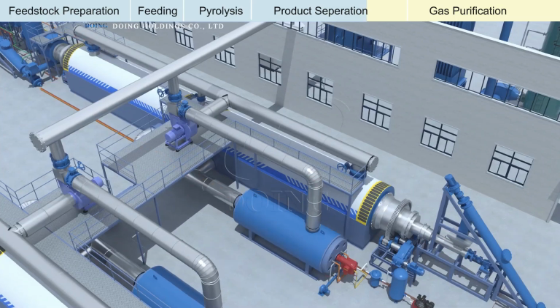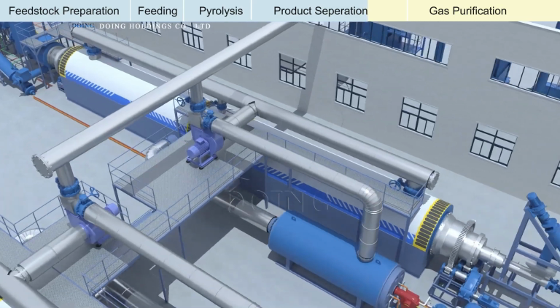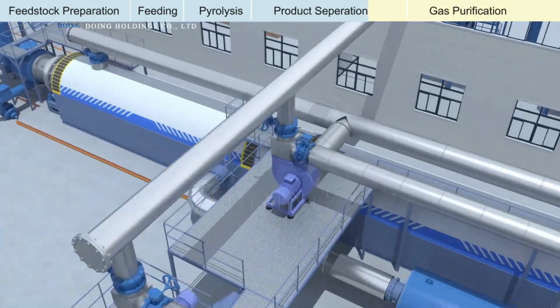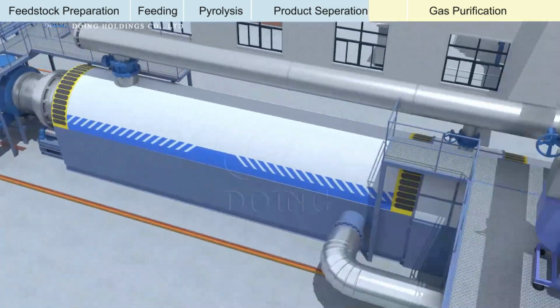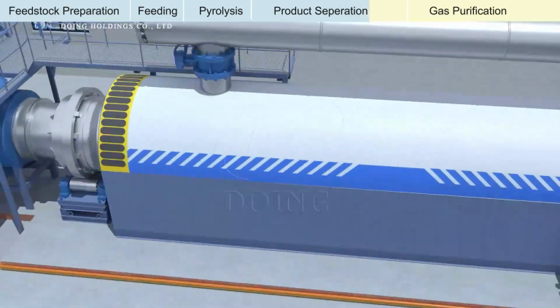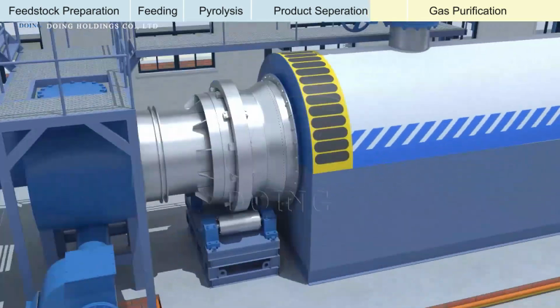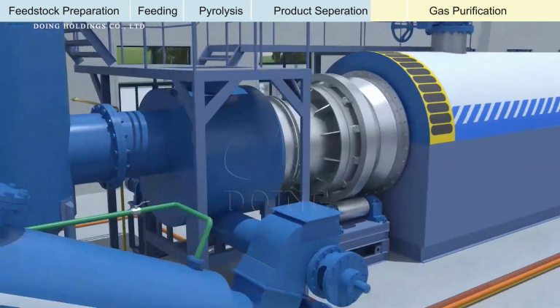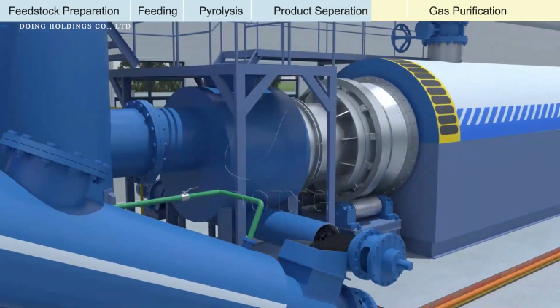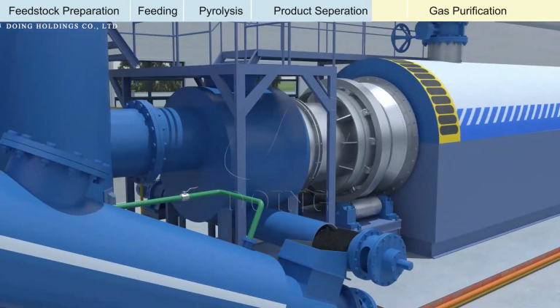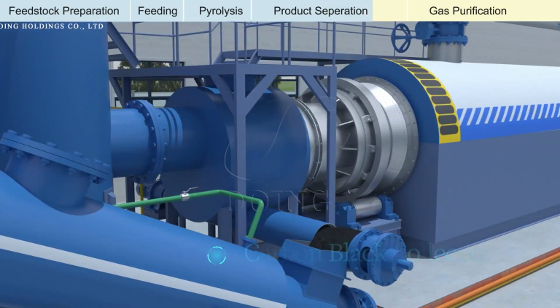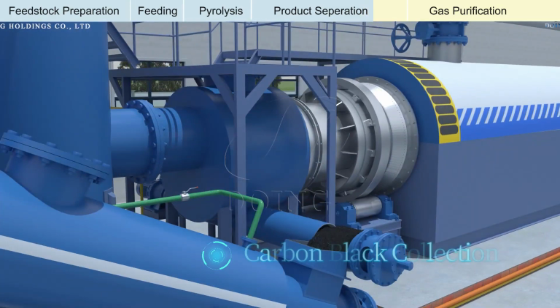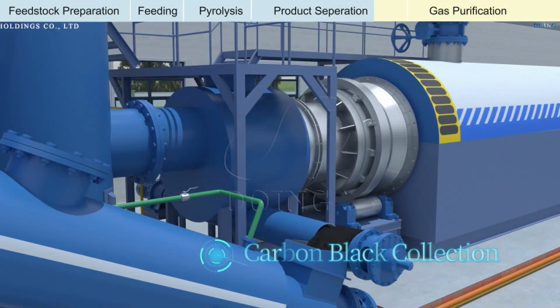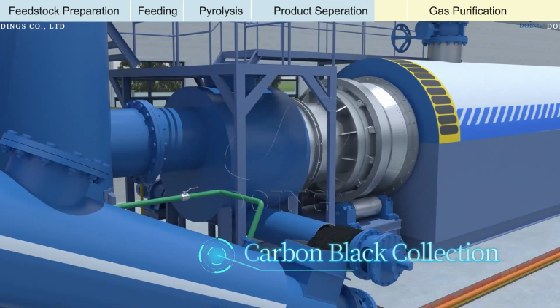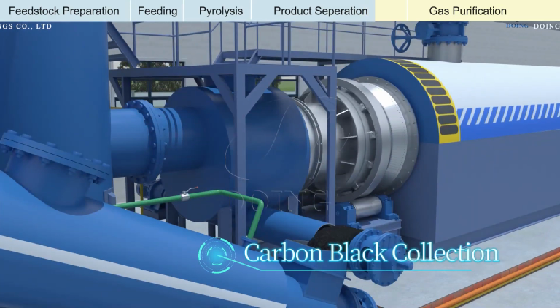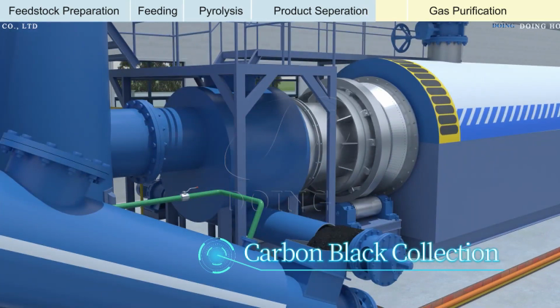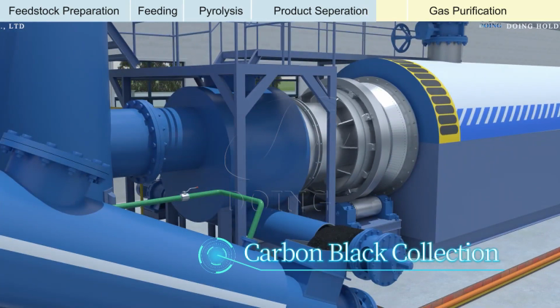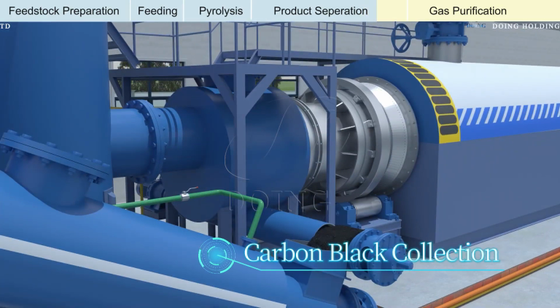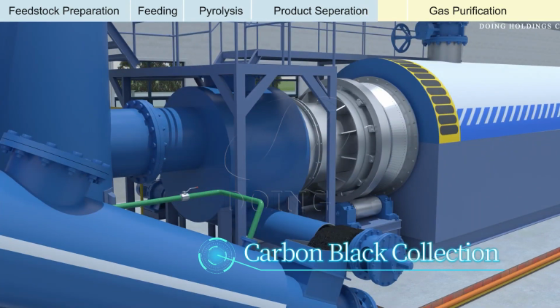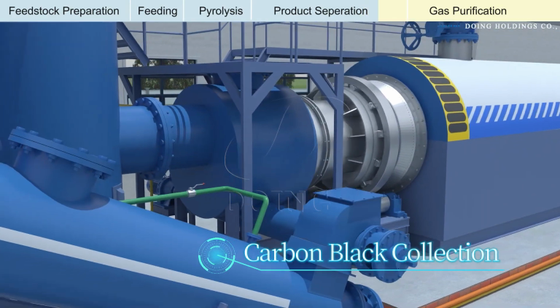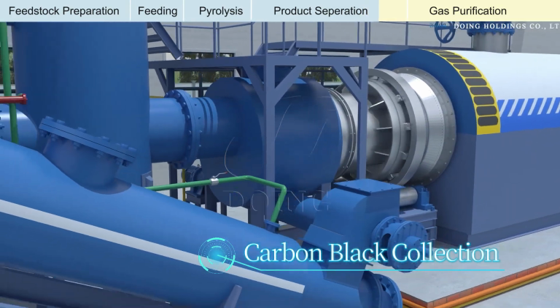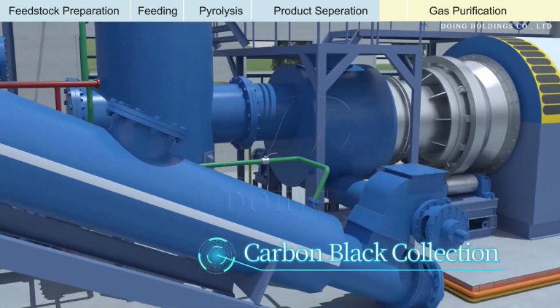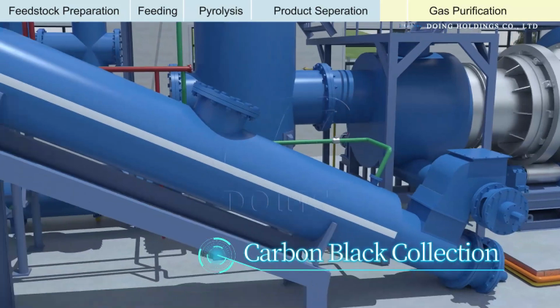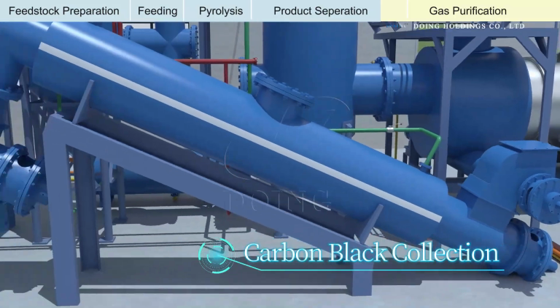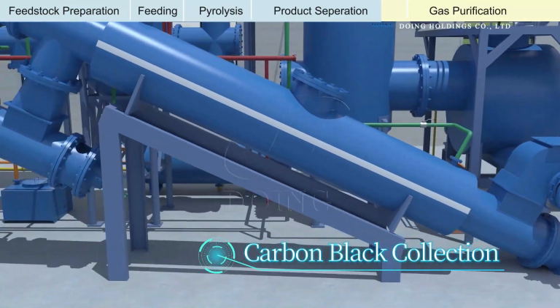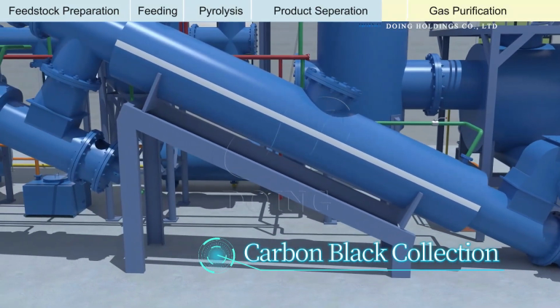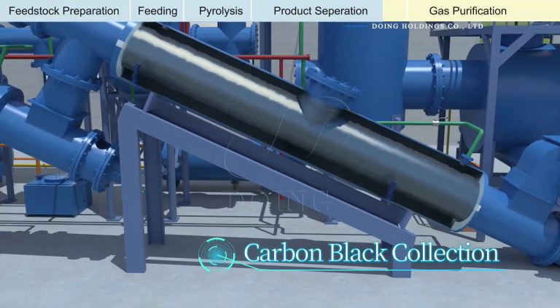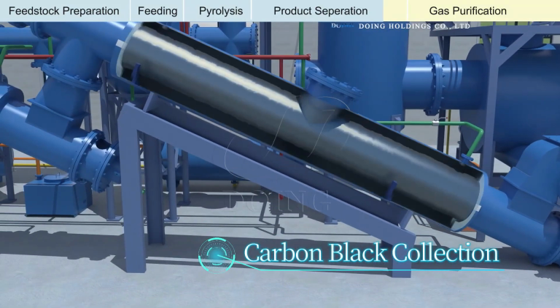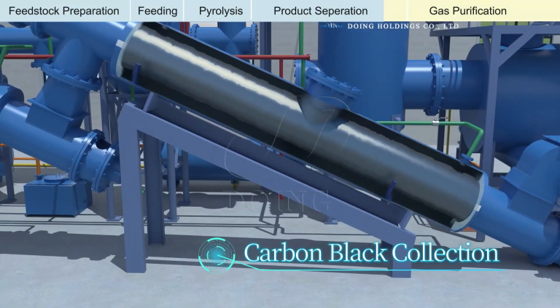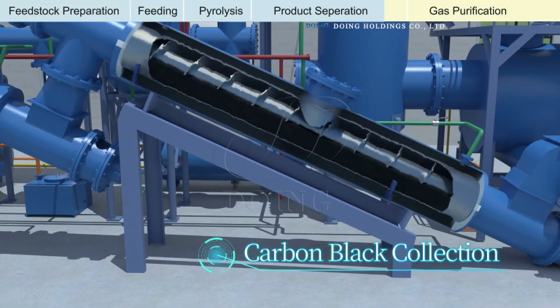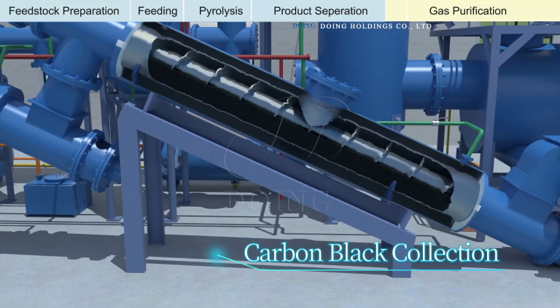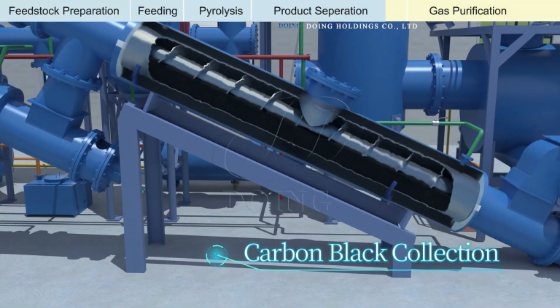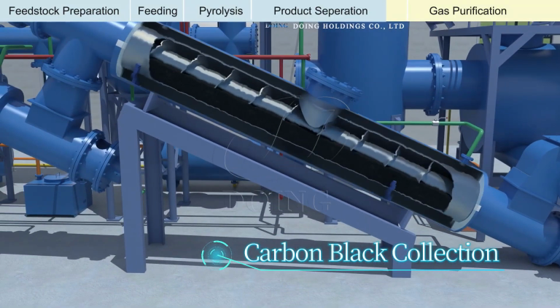Simultaneously, solid residues such as carbon black are collected from the bottom and transported to the residue outlet.